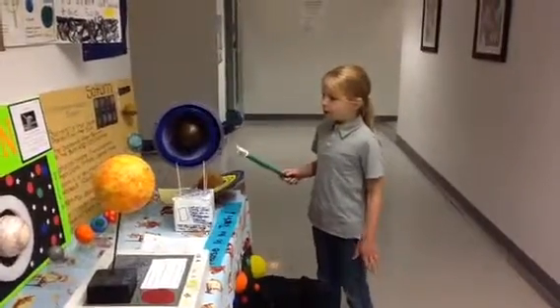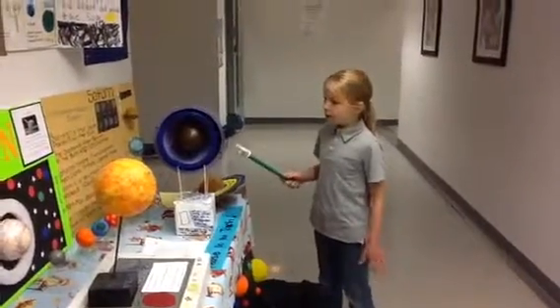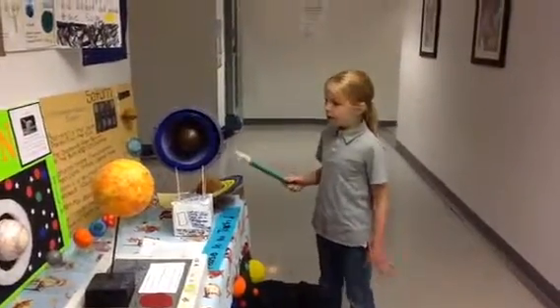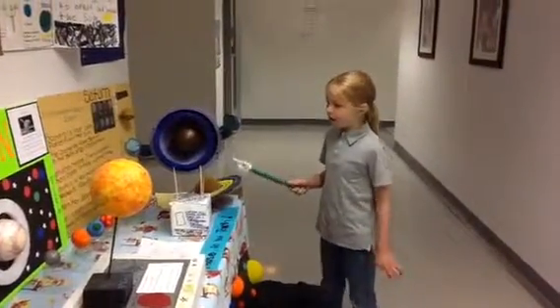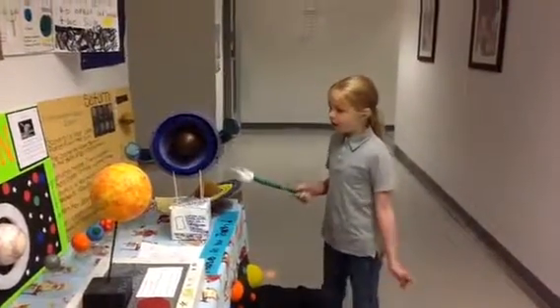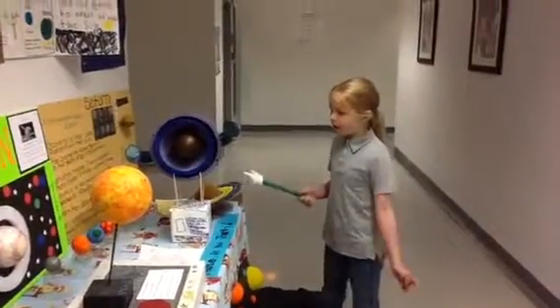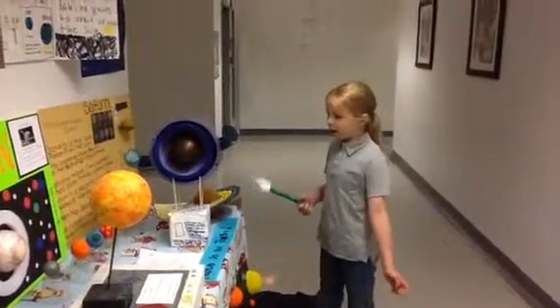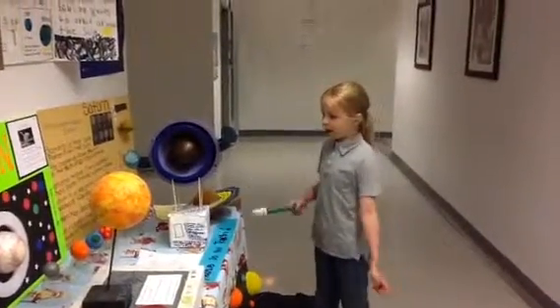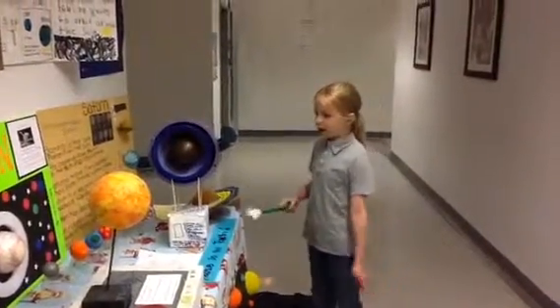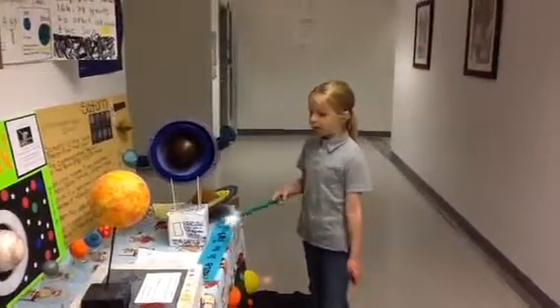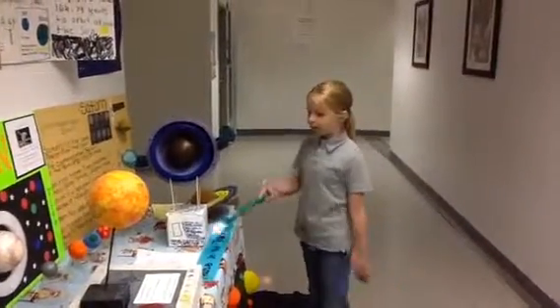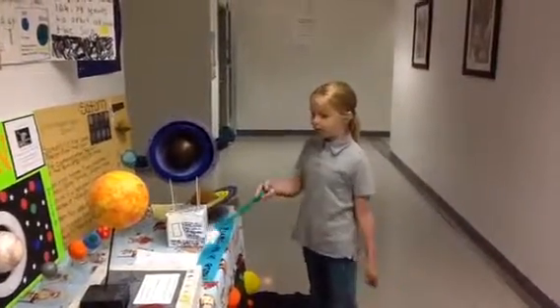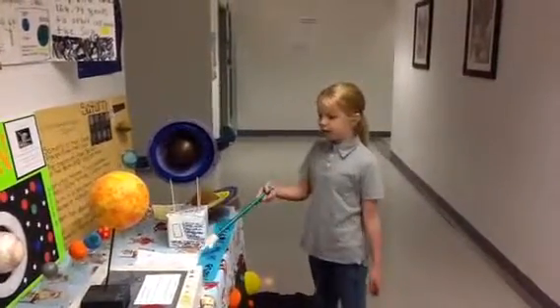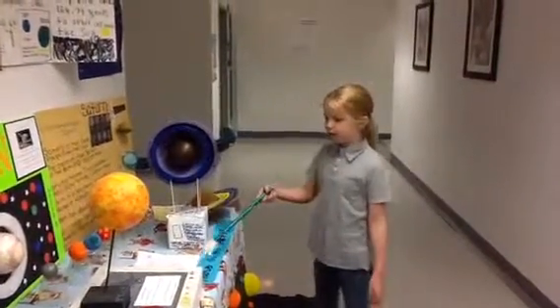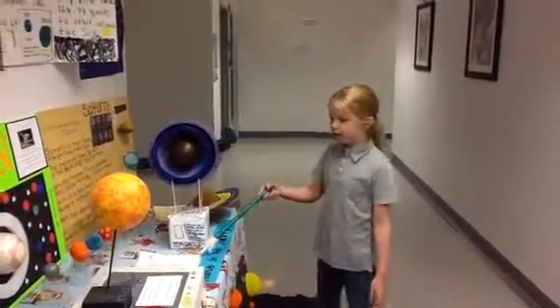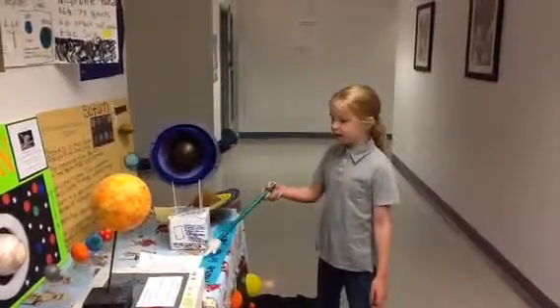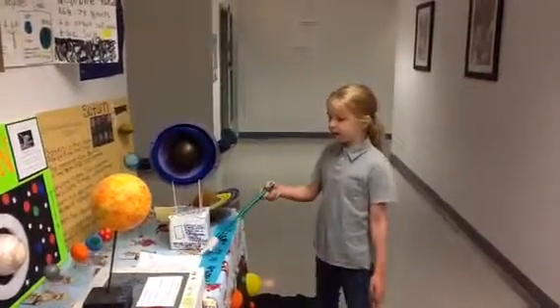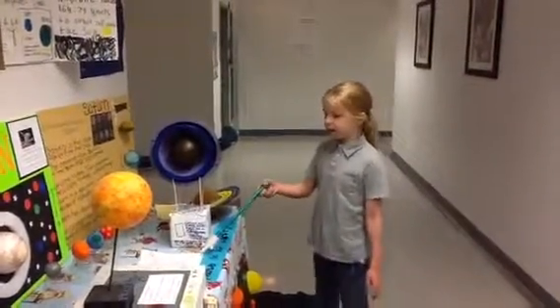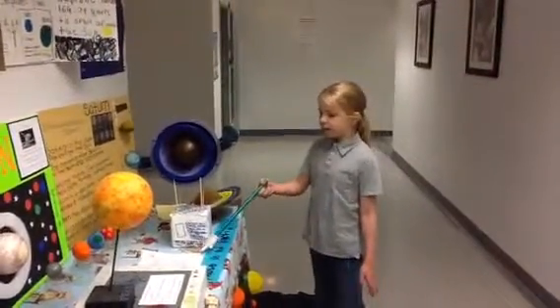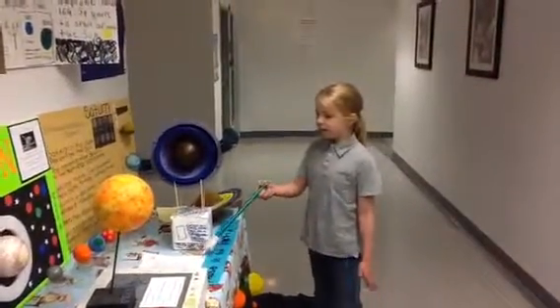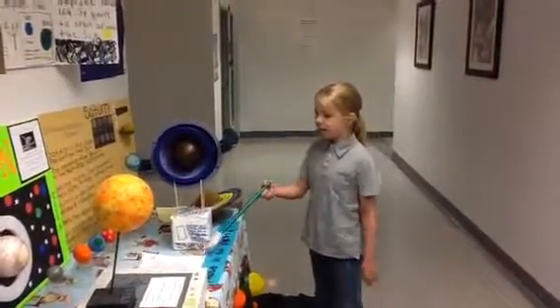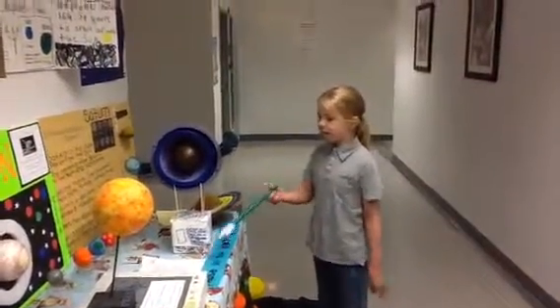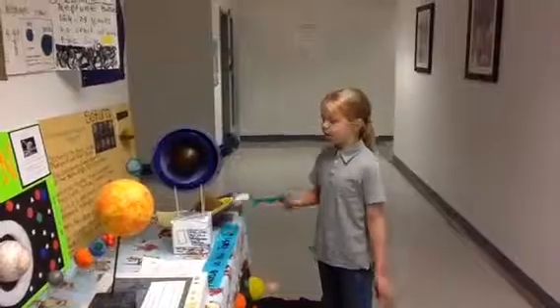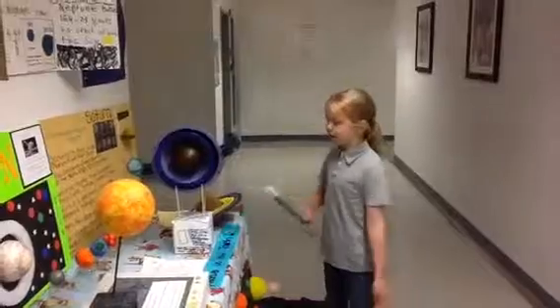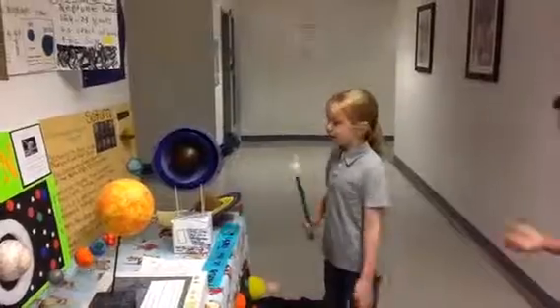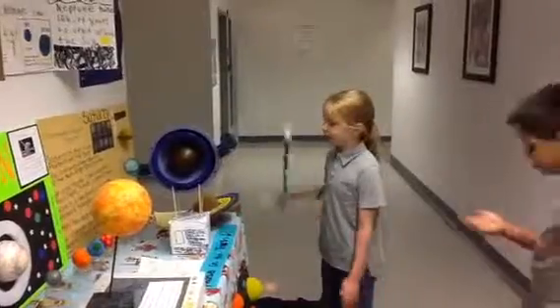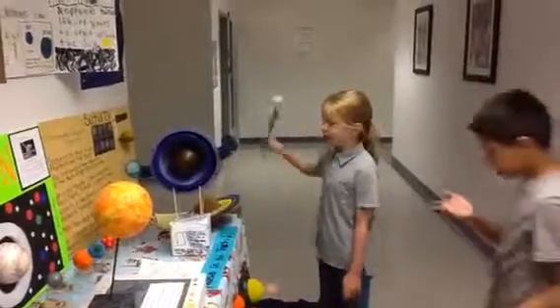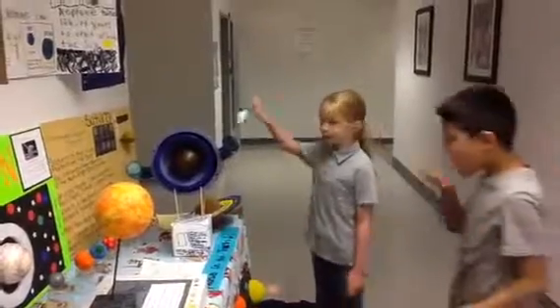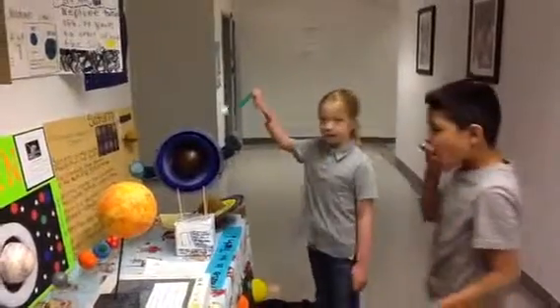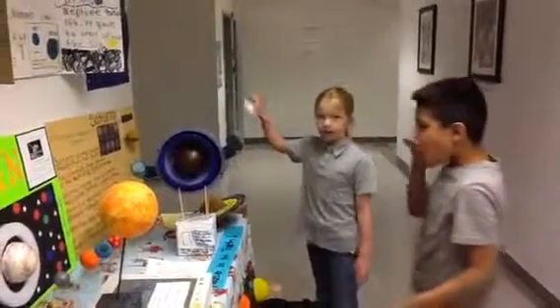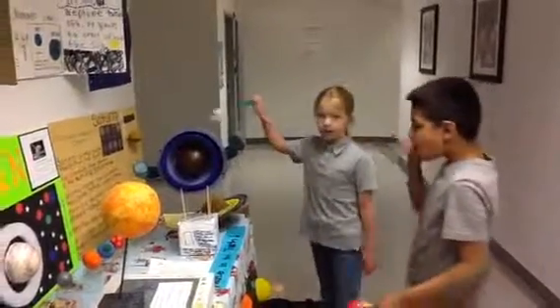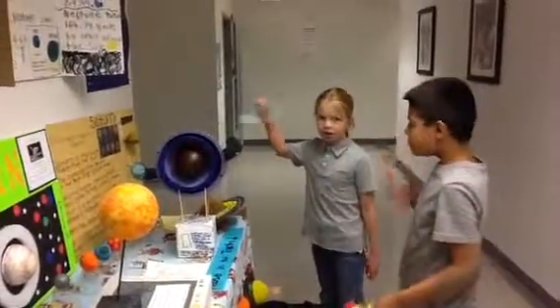My mom helped me print this paper, and my dad helped me with the project.